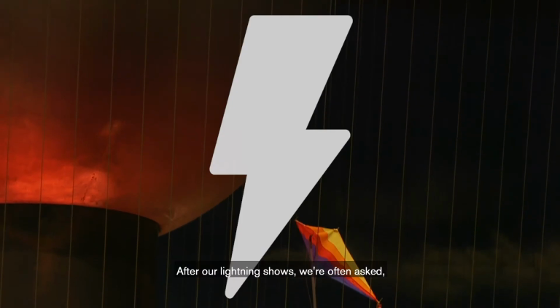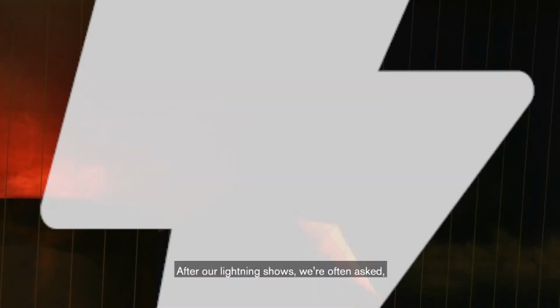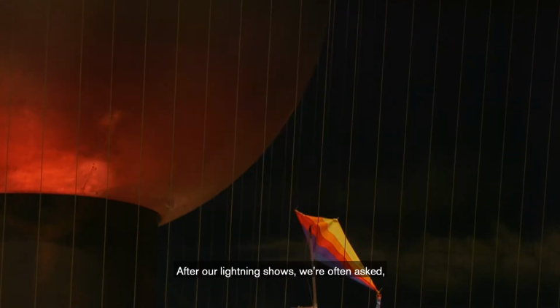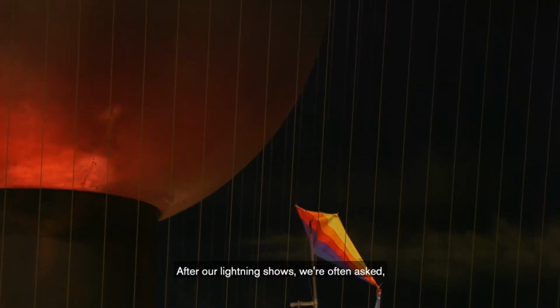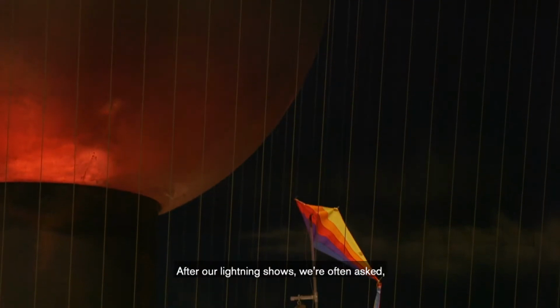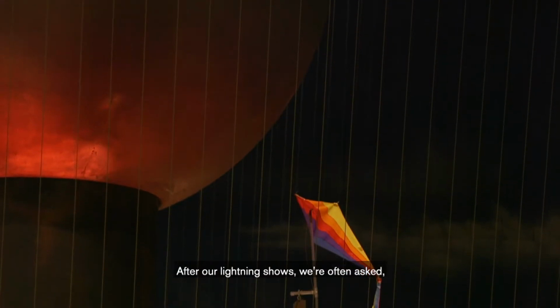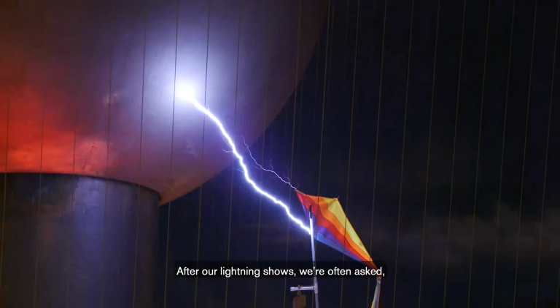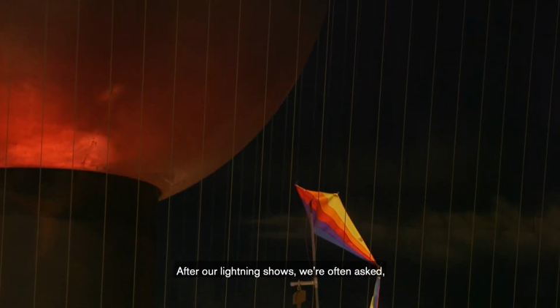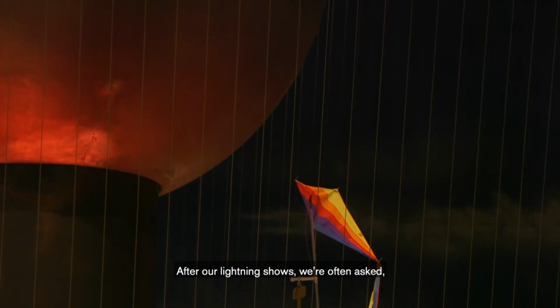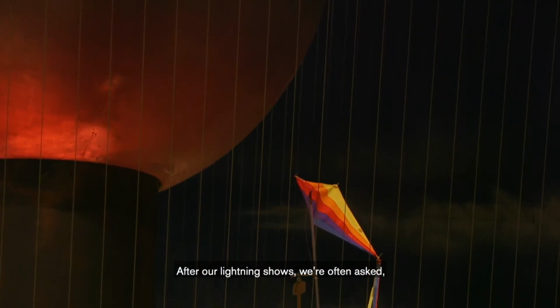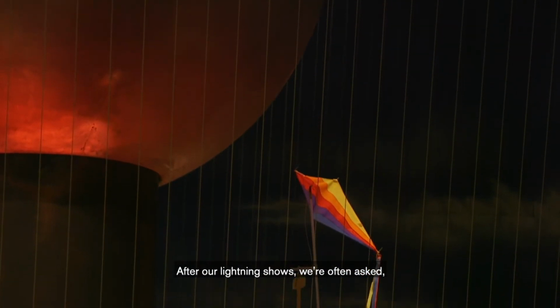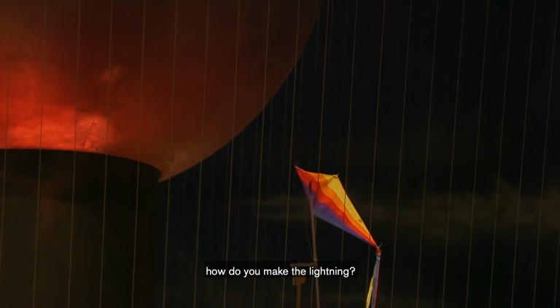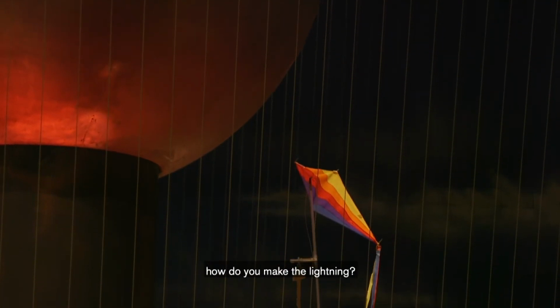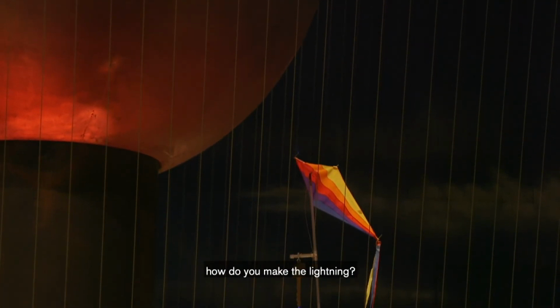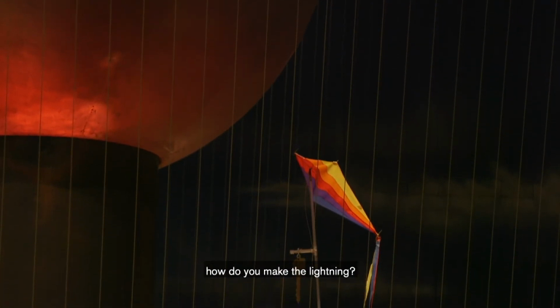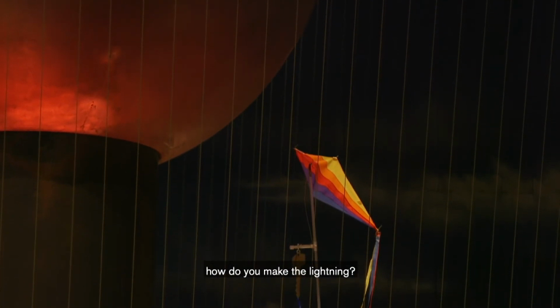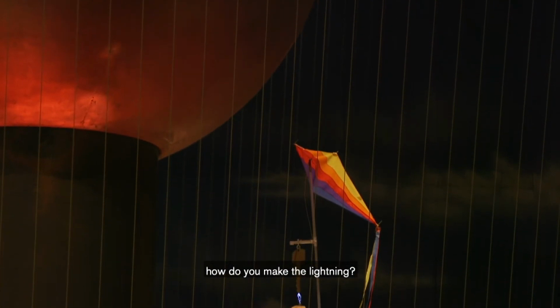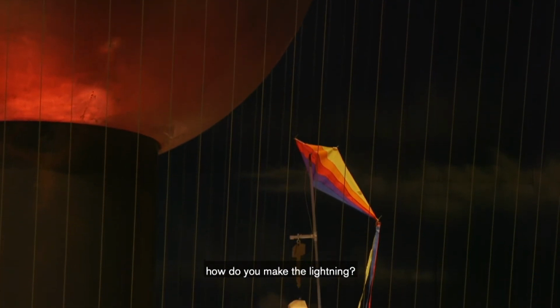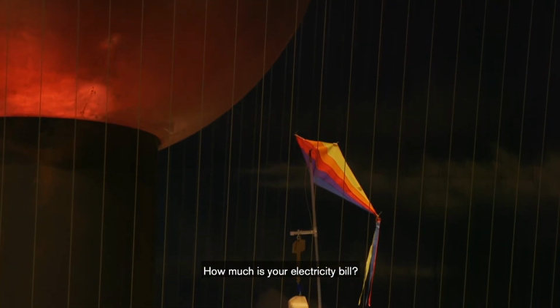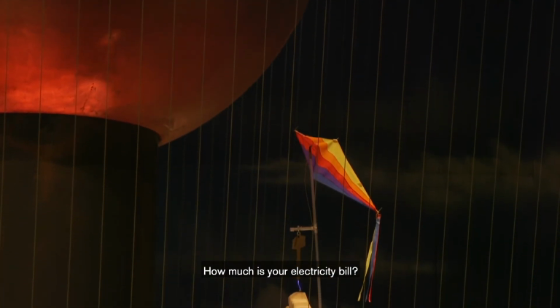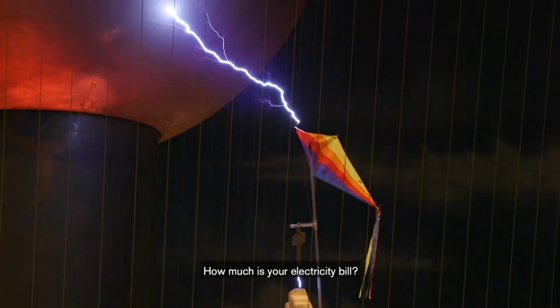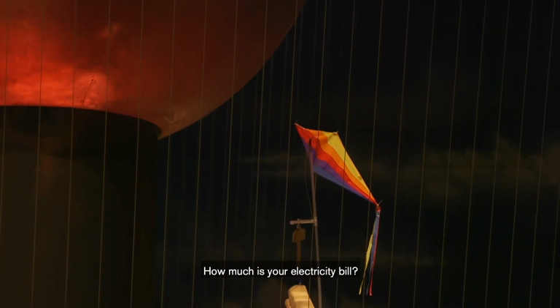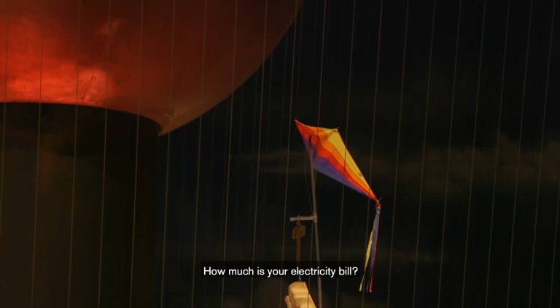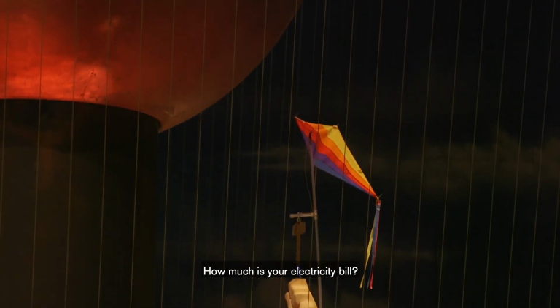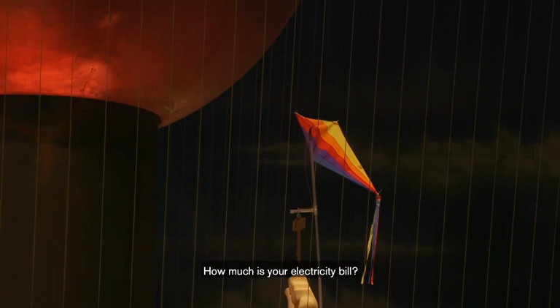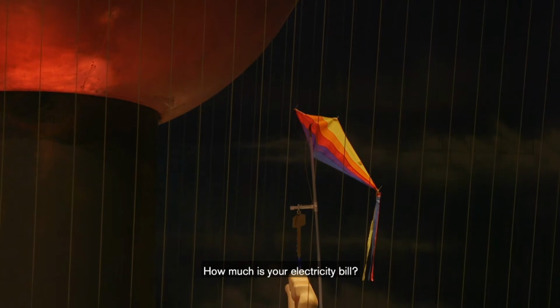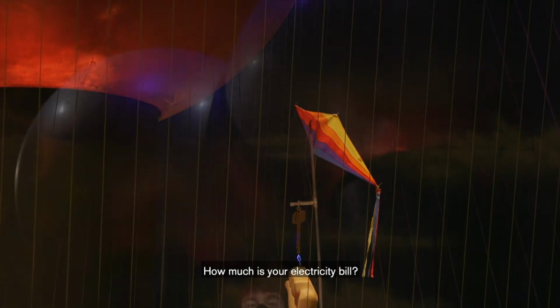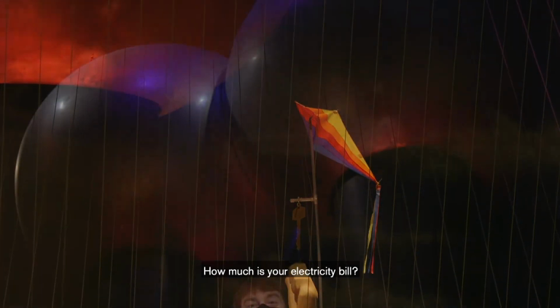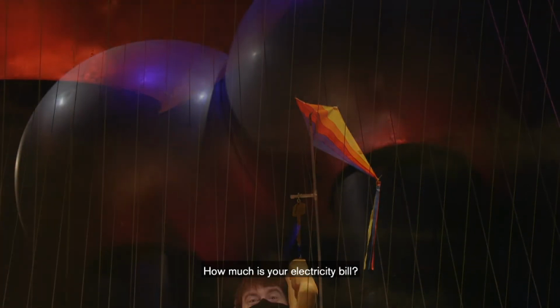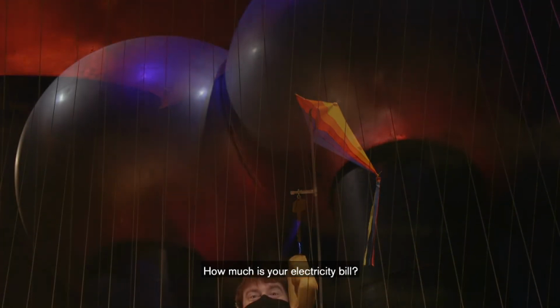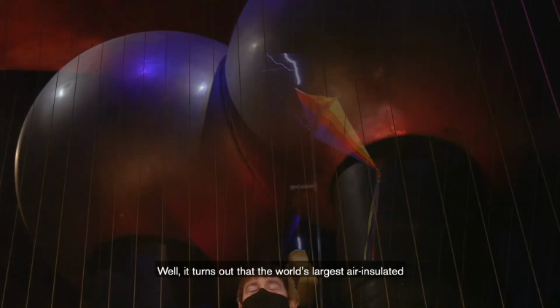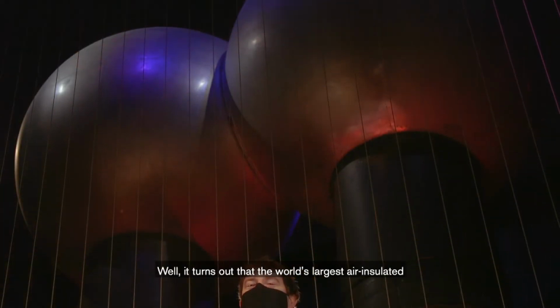After our lightning shows, we're often asked: how do you make the lightning? How much is your electricity bill?